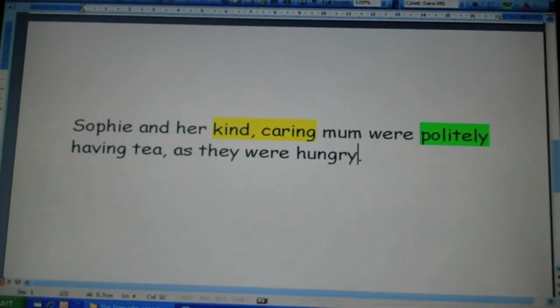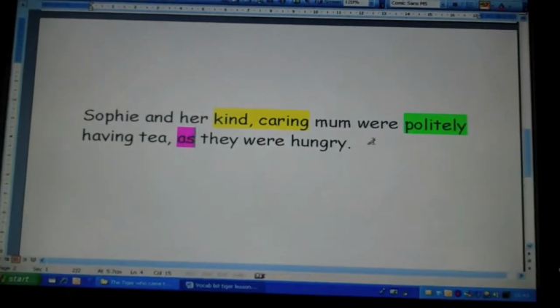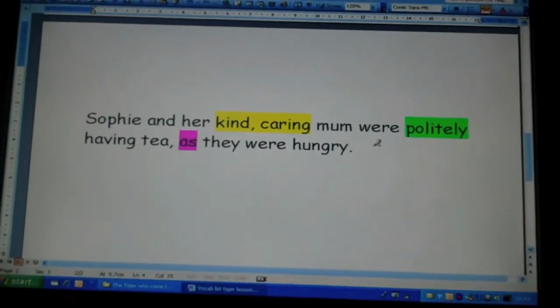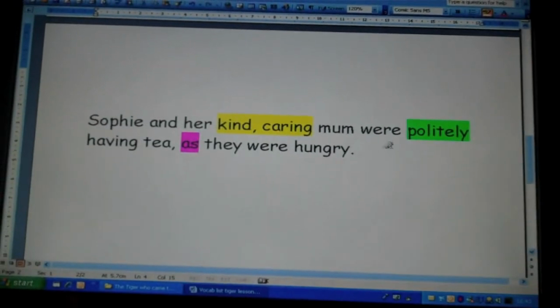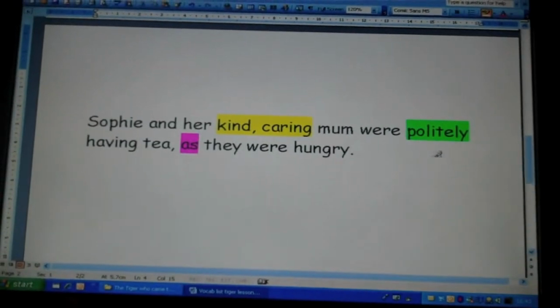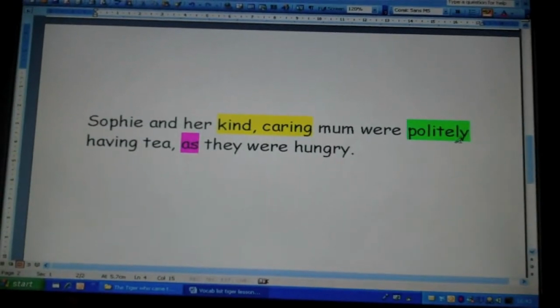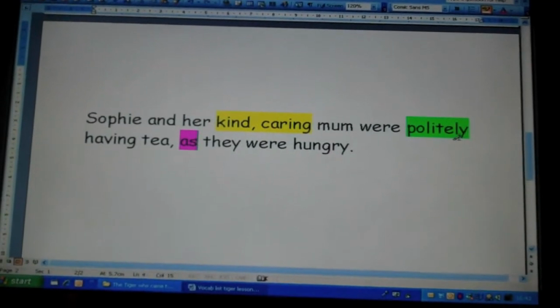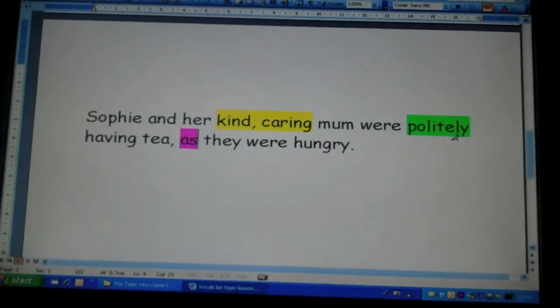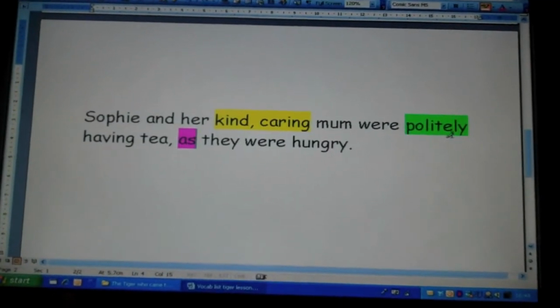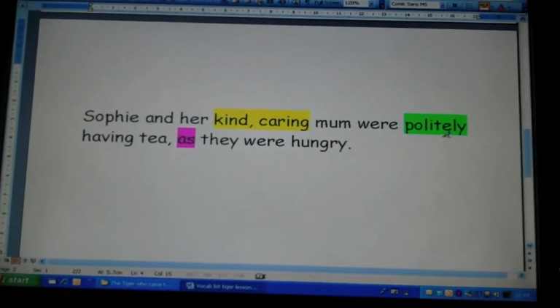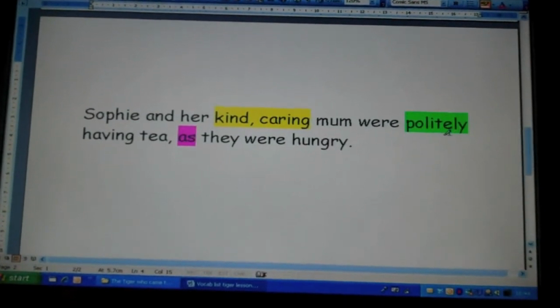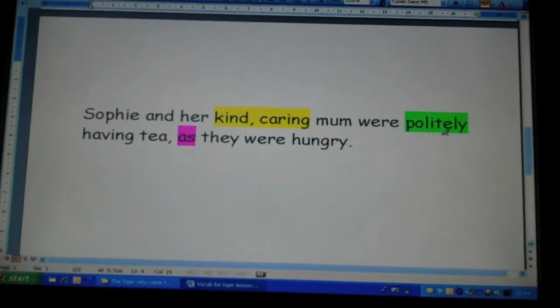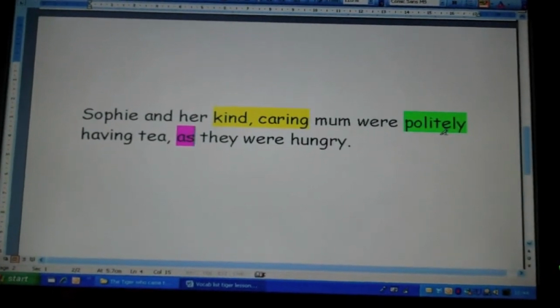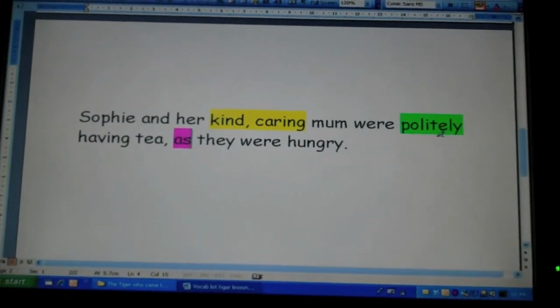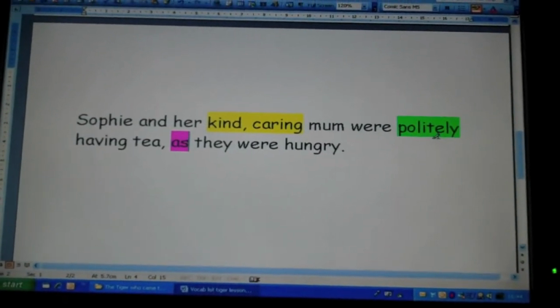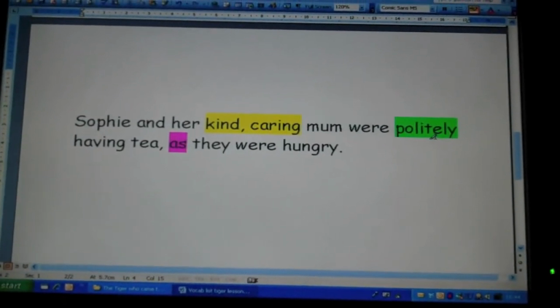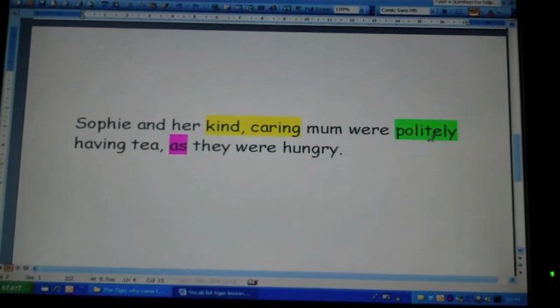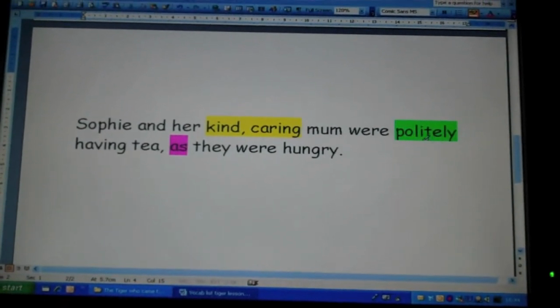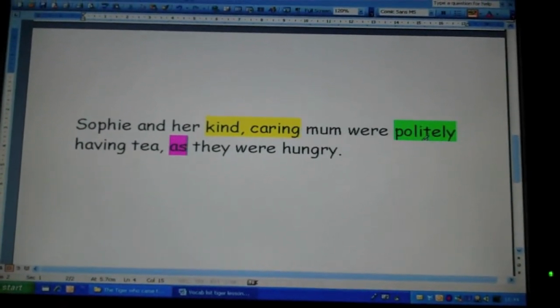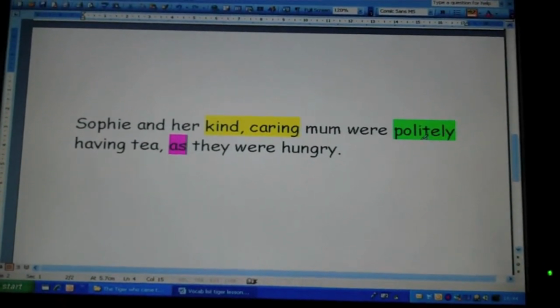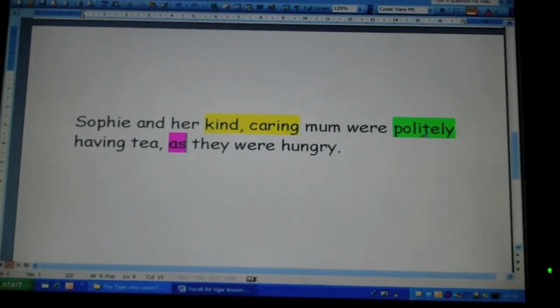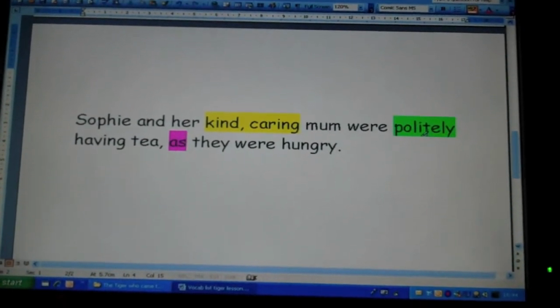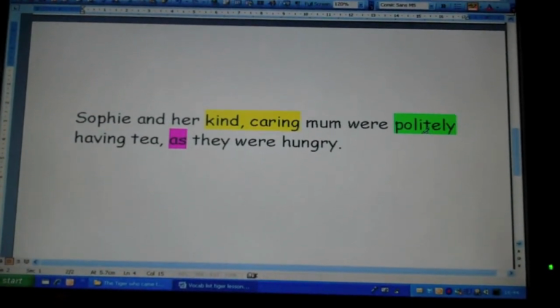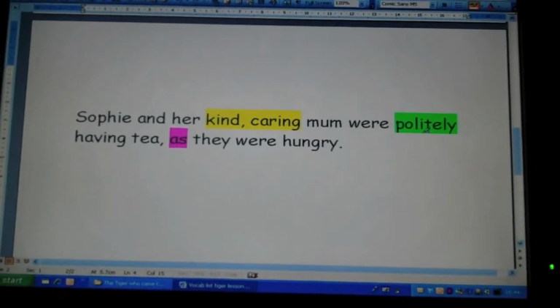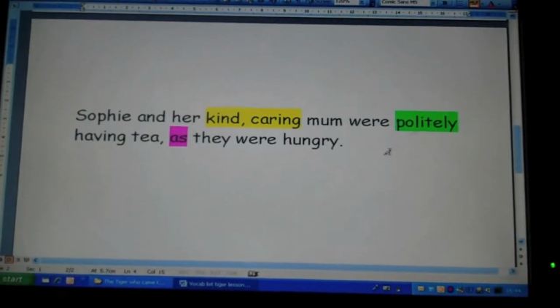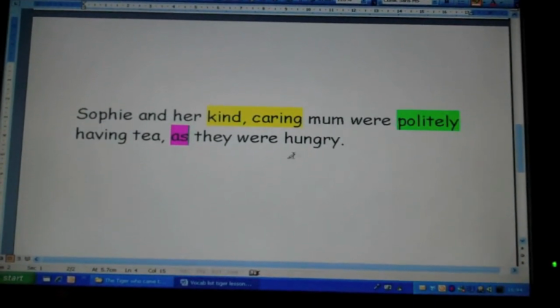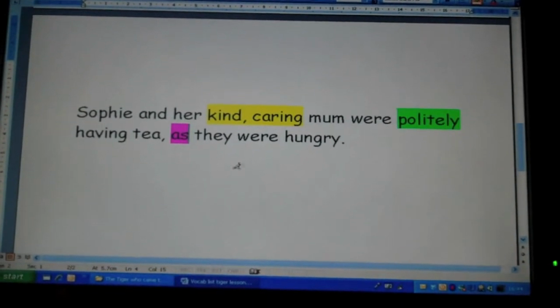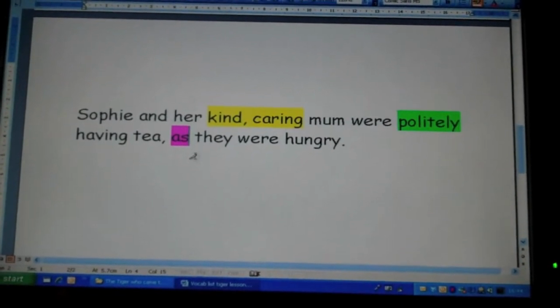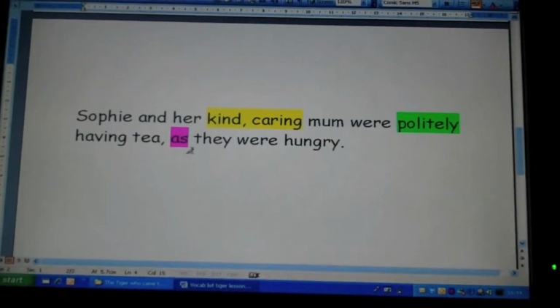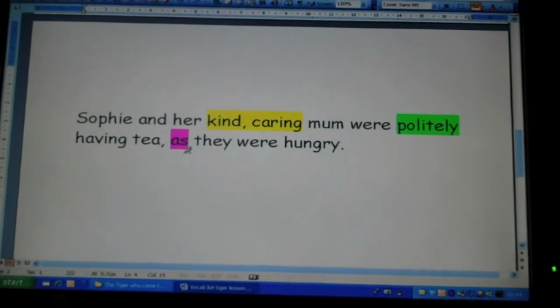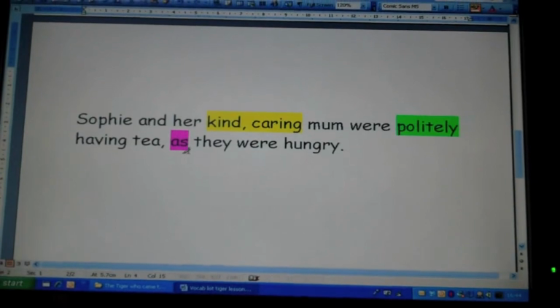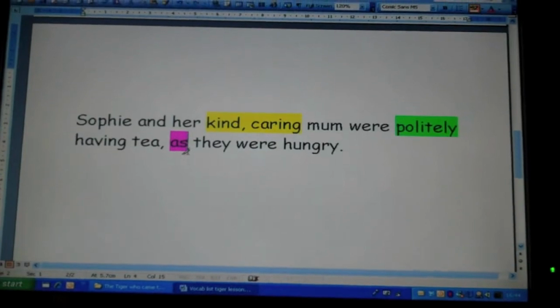So remember, a simple sentence can be improved by asking how and why.